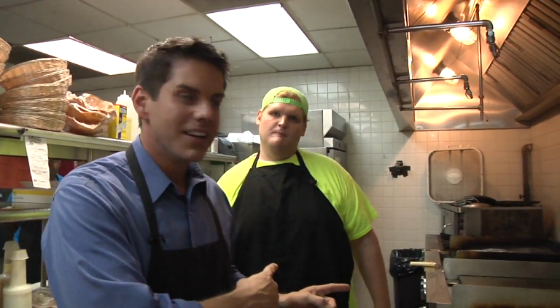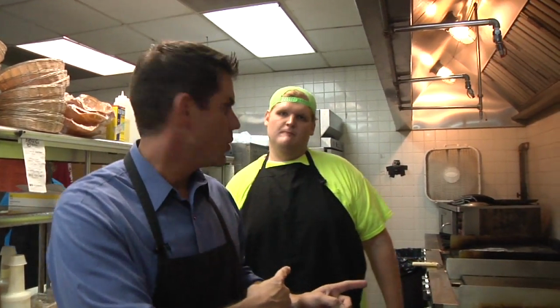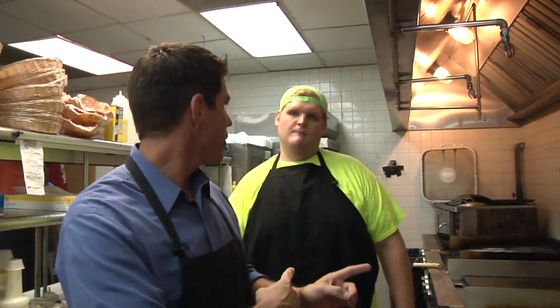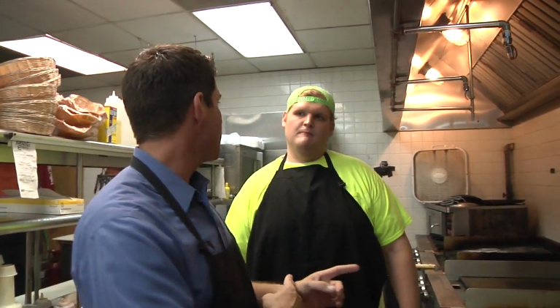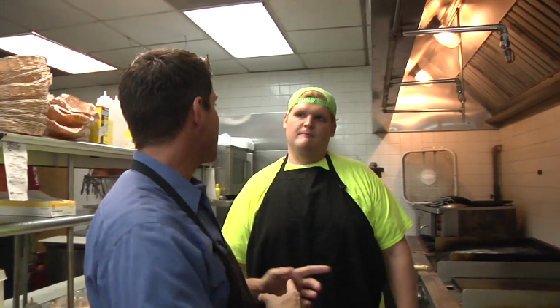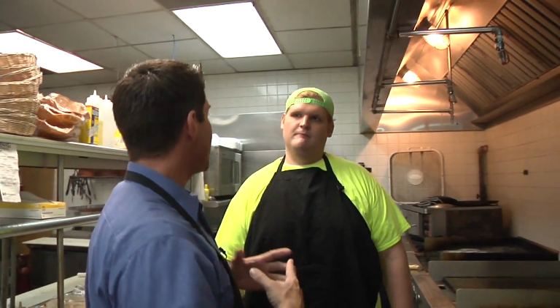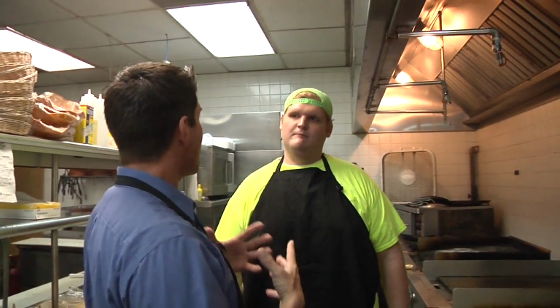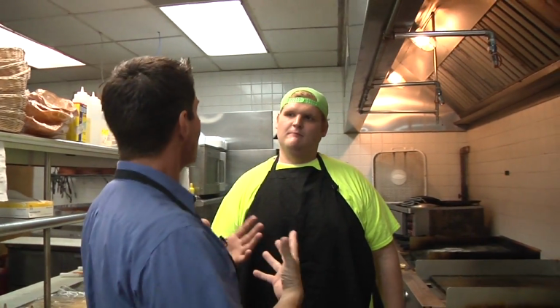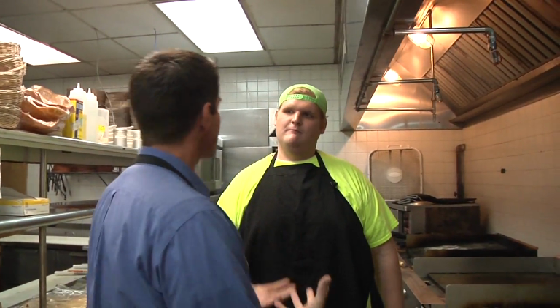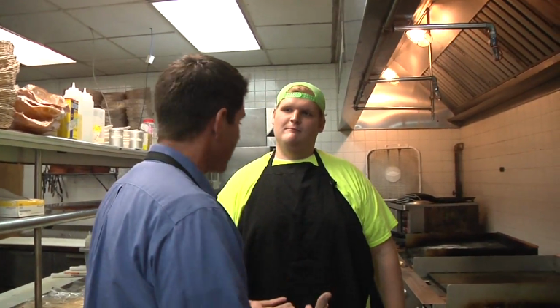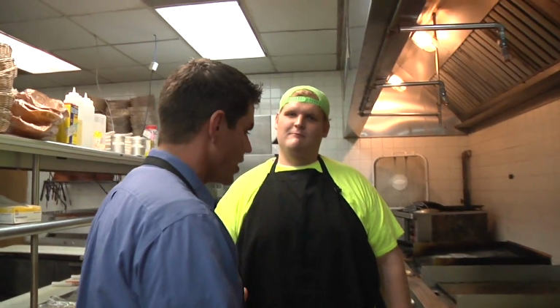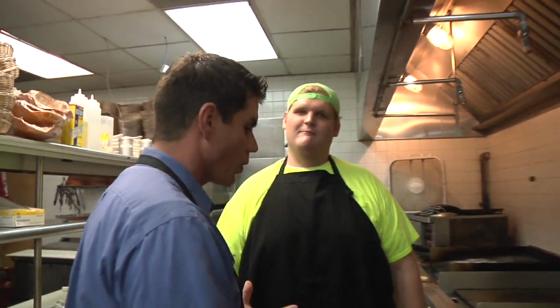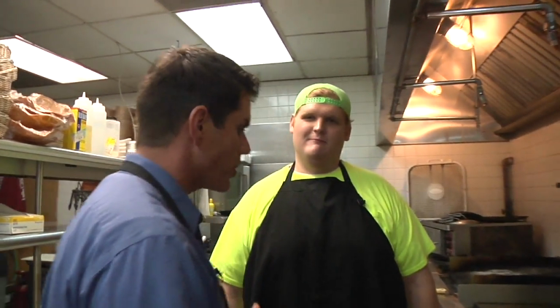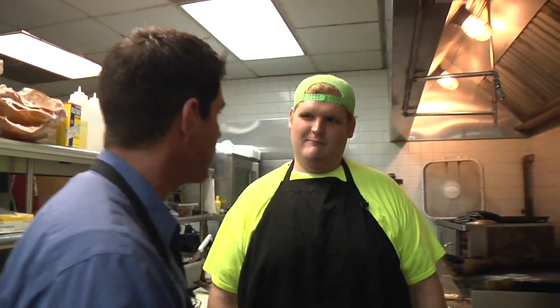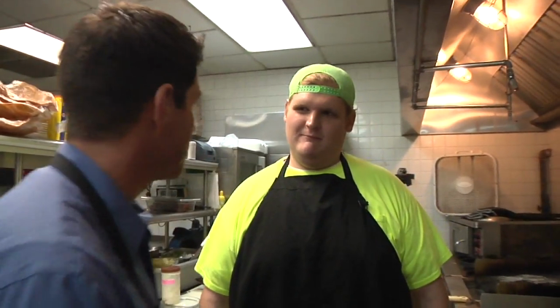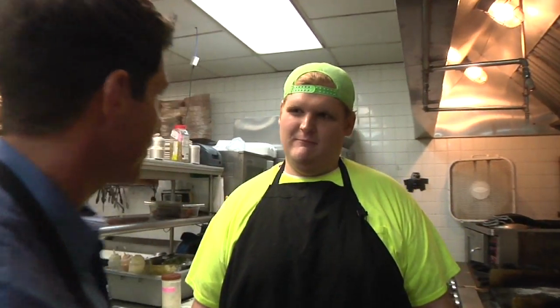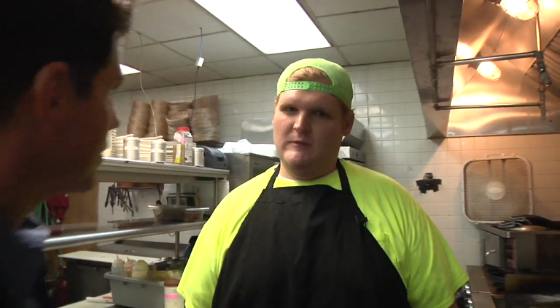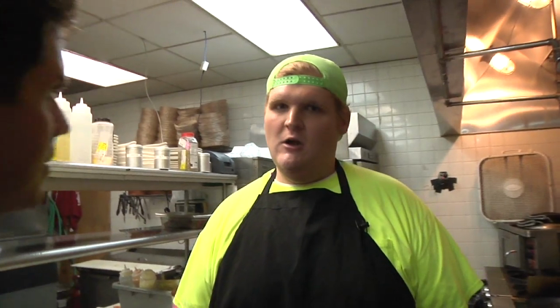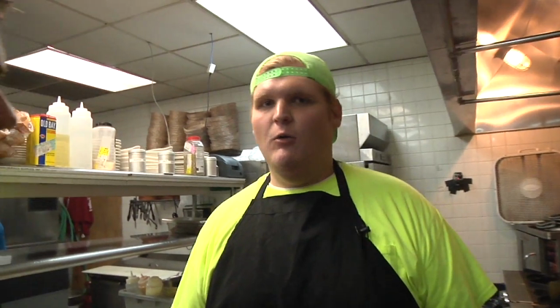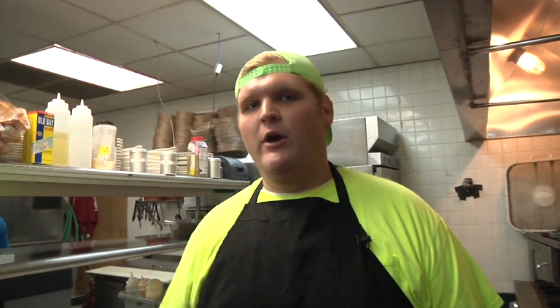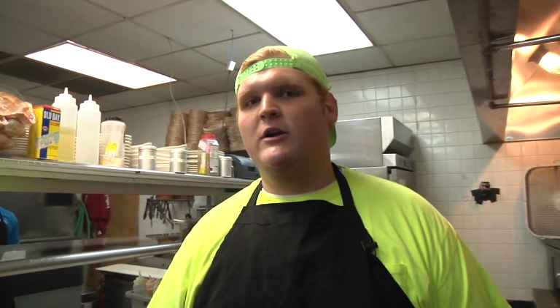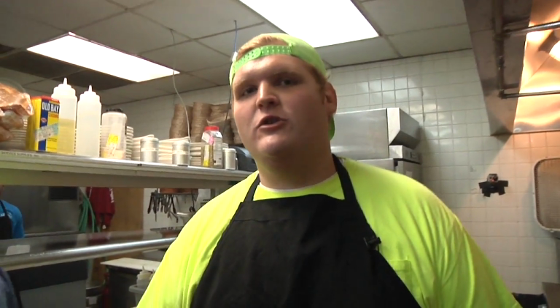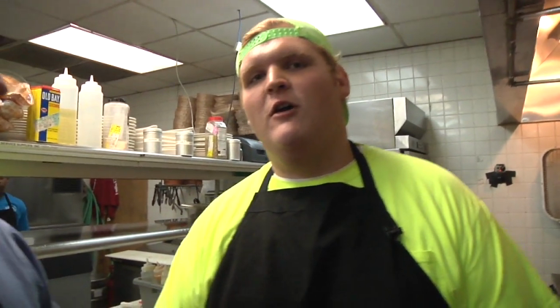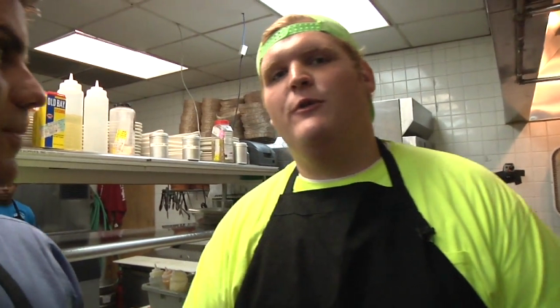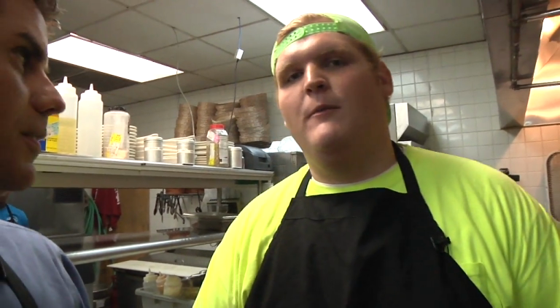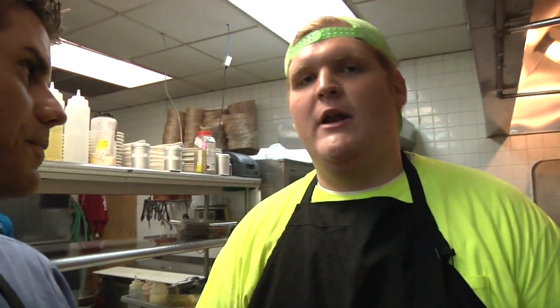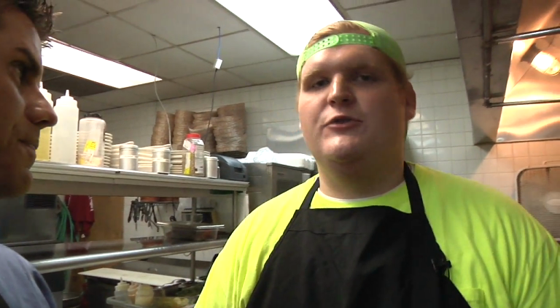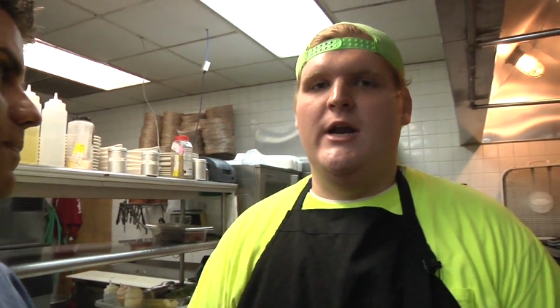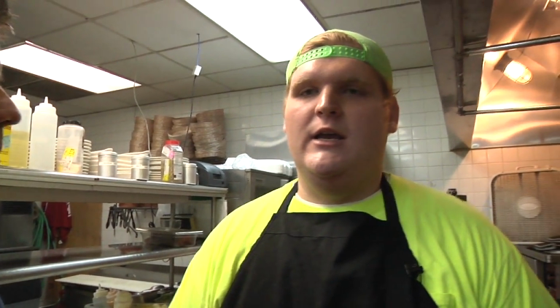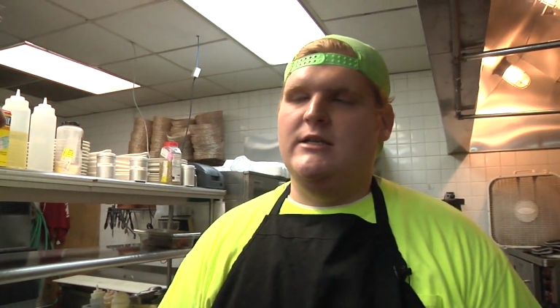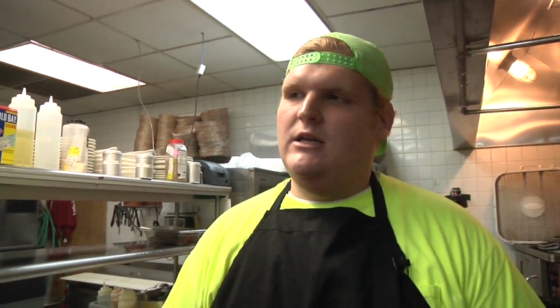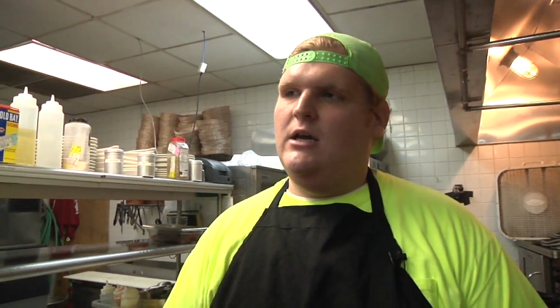Clayton King, you are the big head honcho back here. What are we cooking, brother?